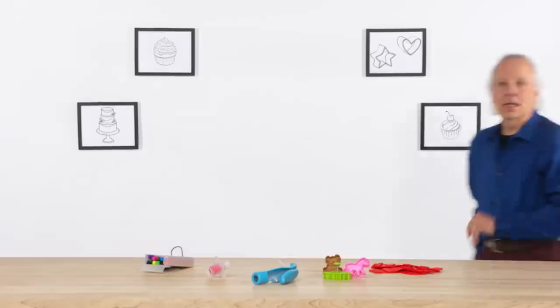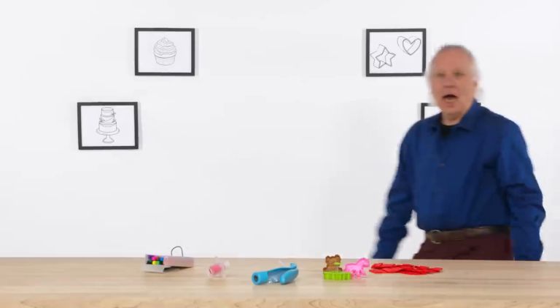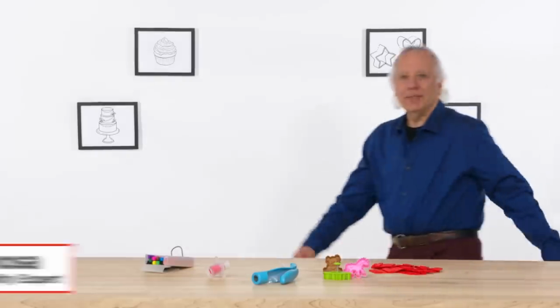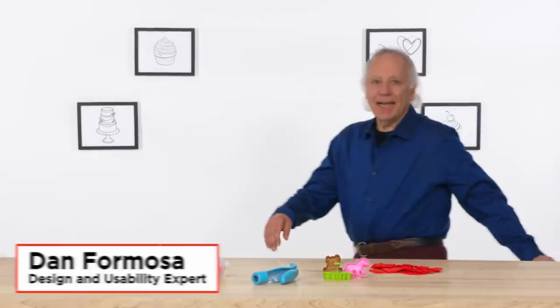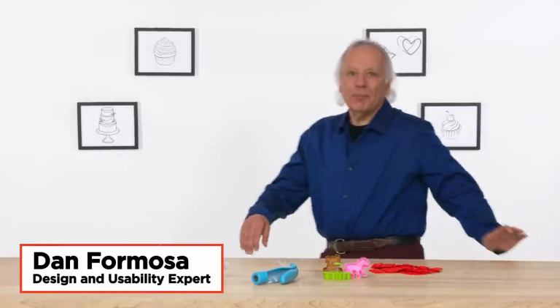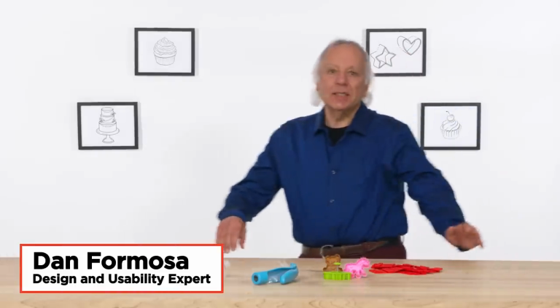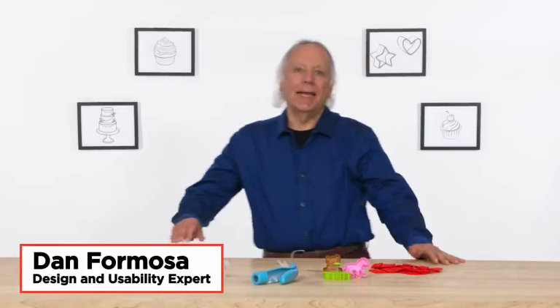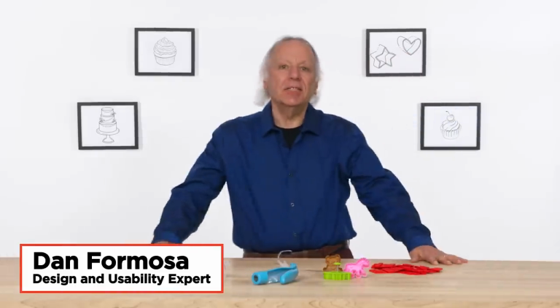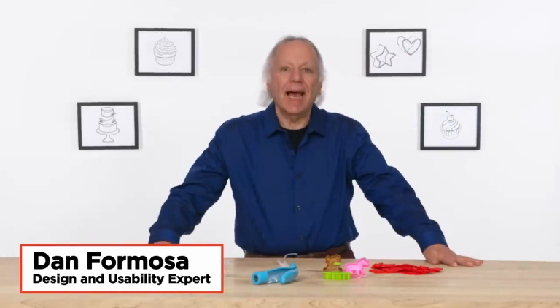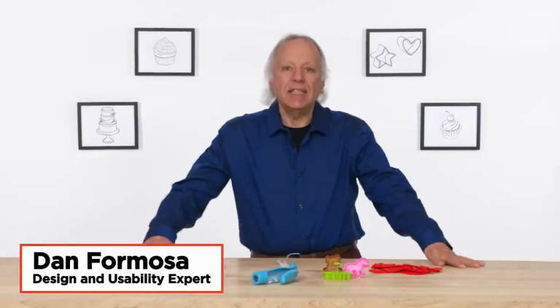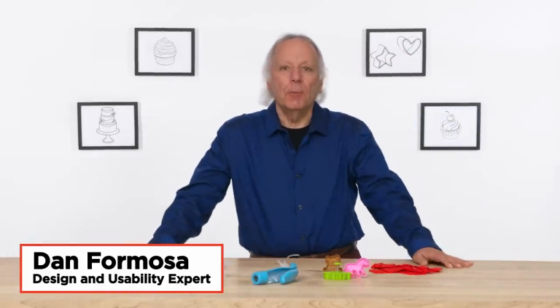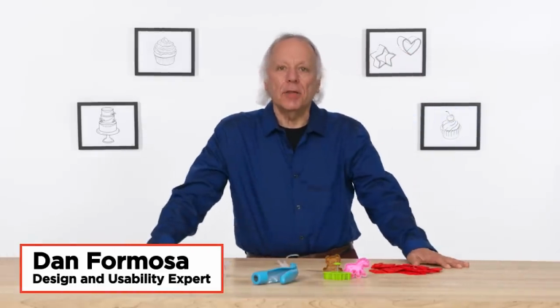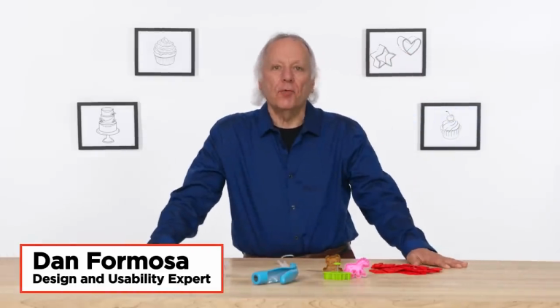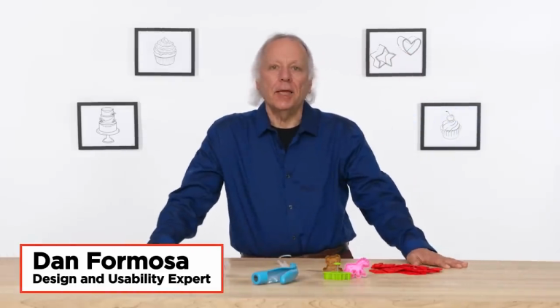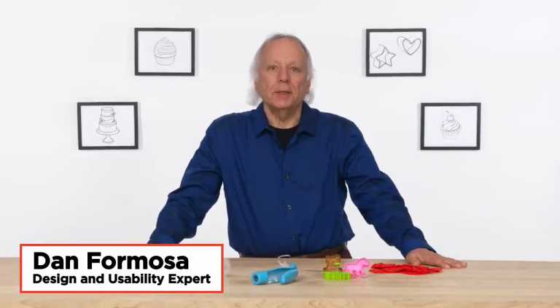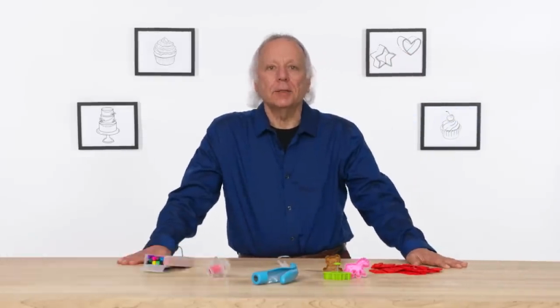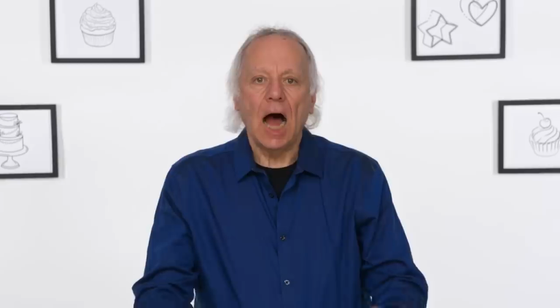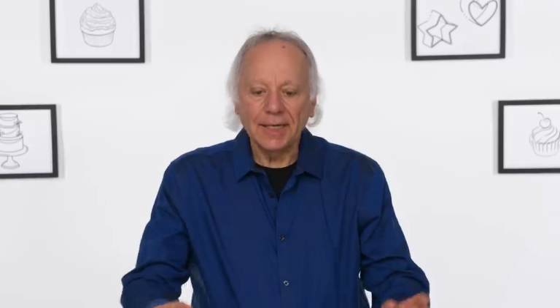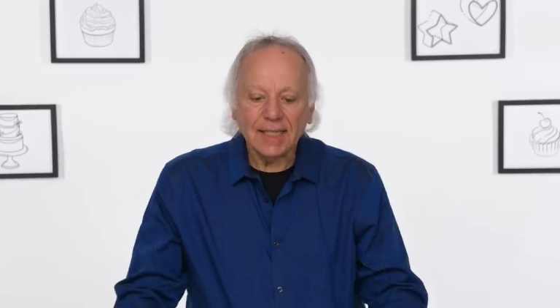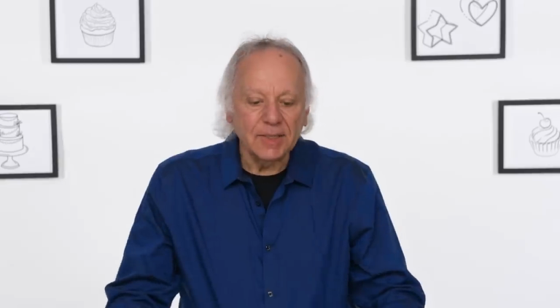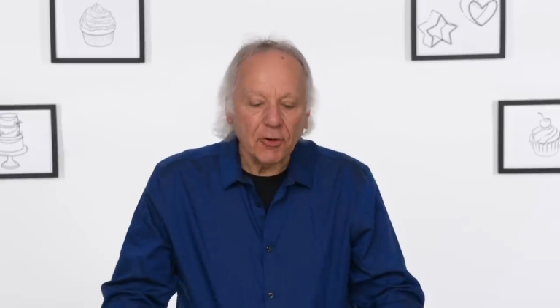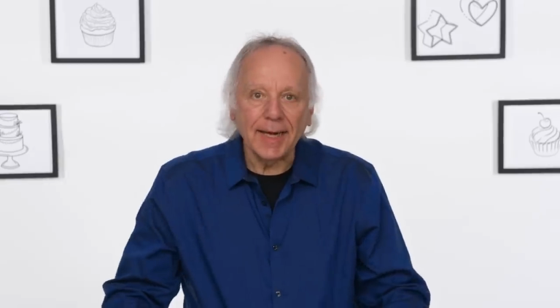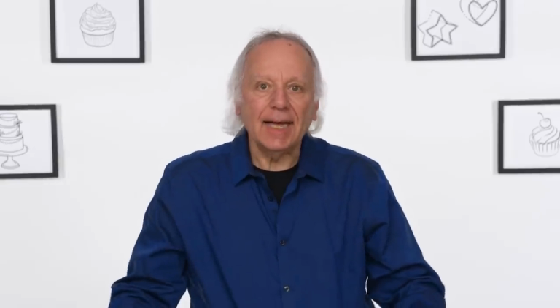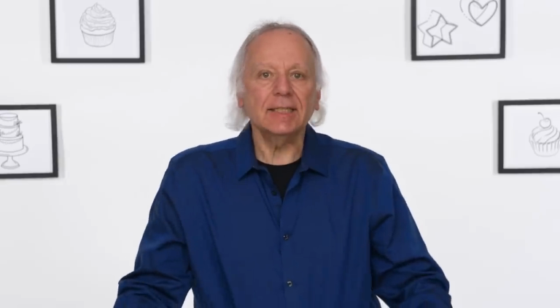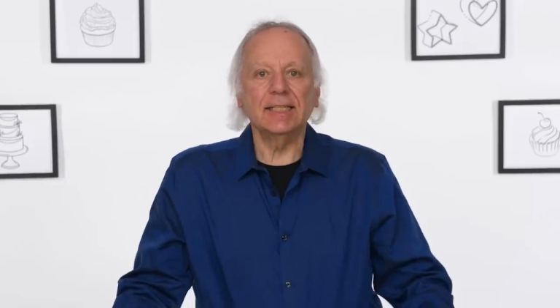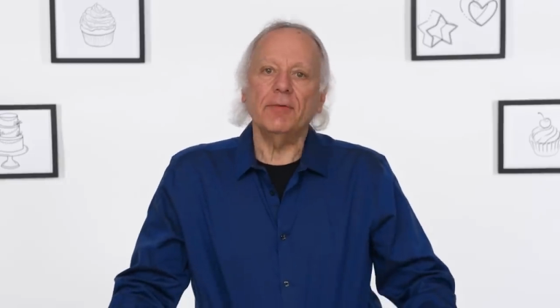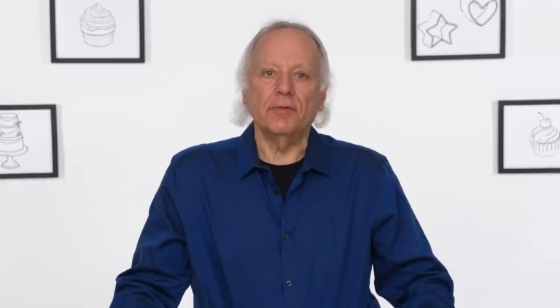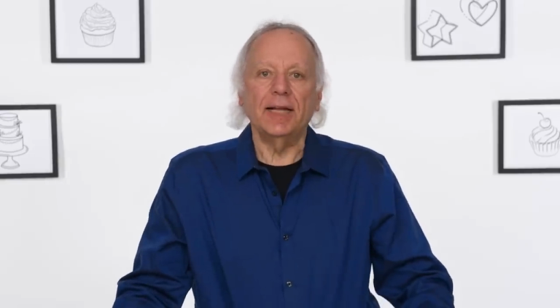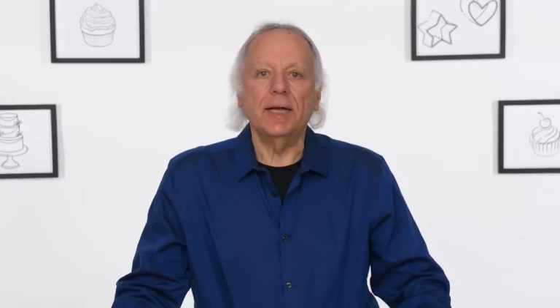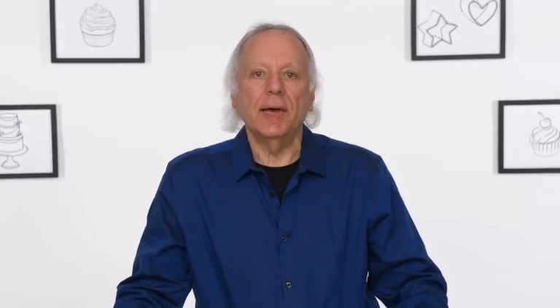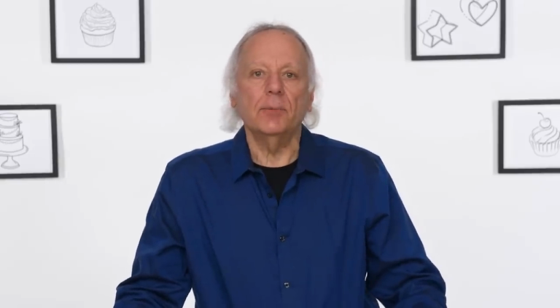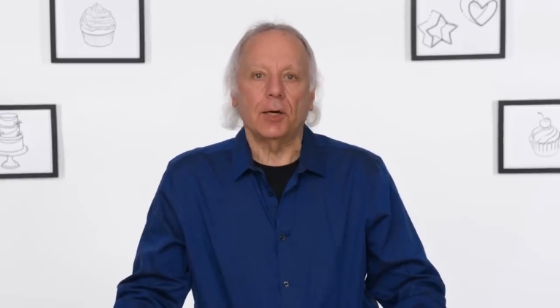I'm Dan, and I've been designing kitchen gadgets for more than 40 years. I'm gonna test some decorating gadgets and see if I can find a way to make them better.